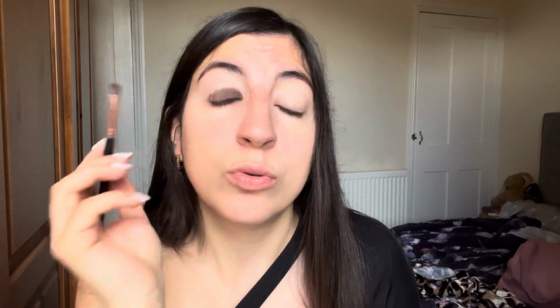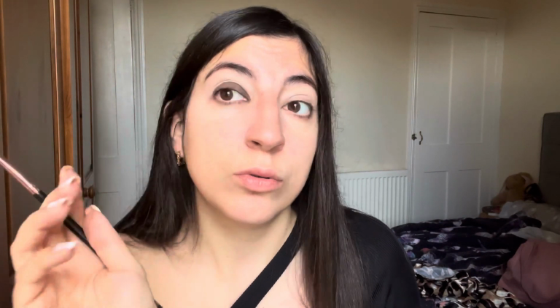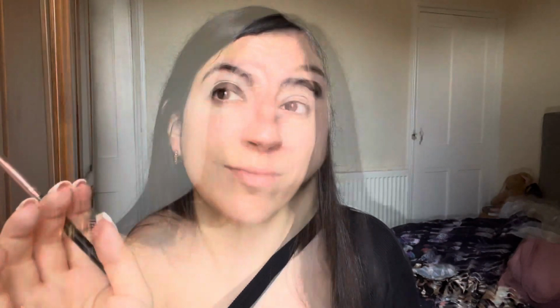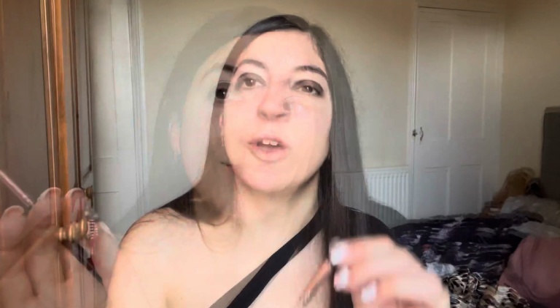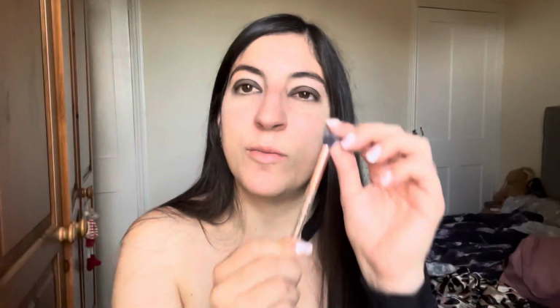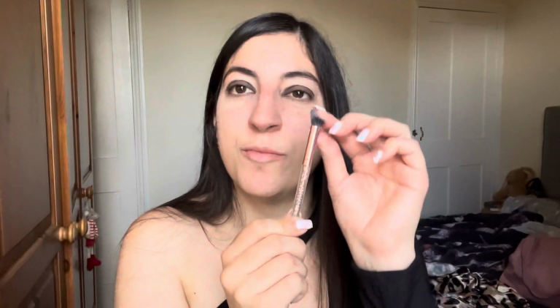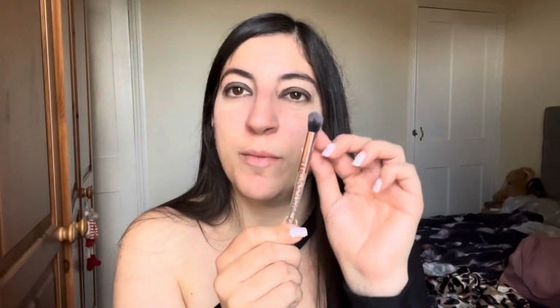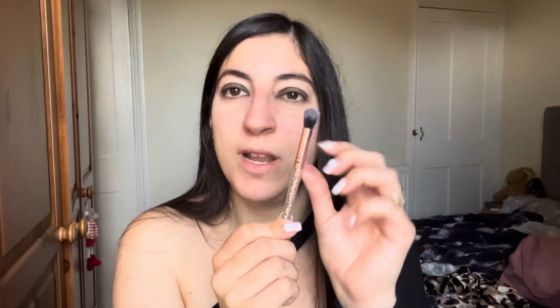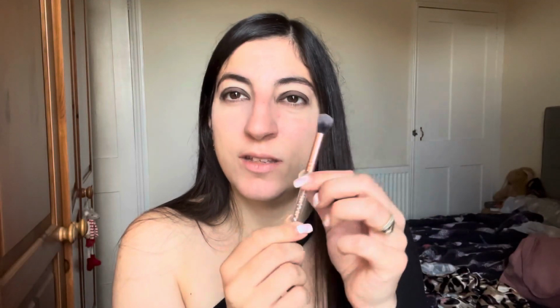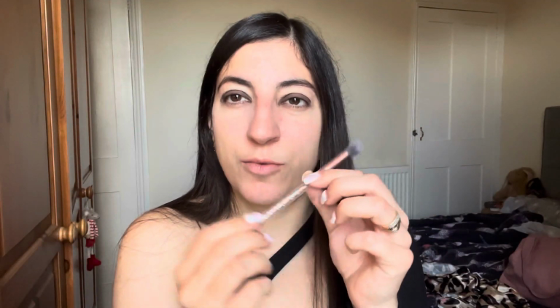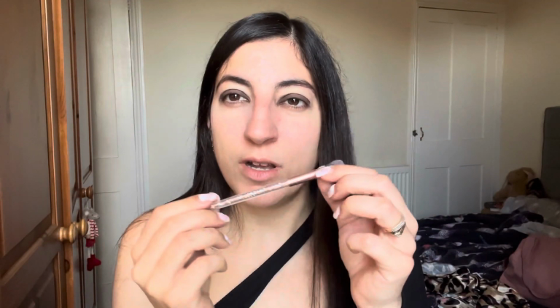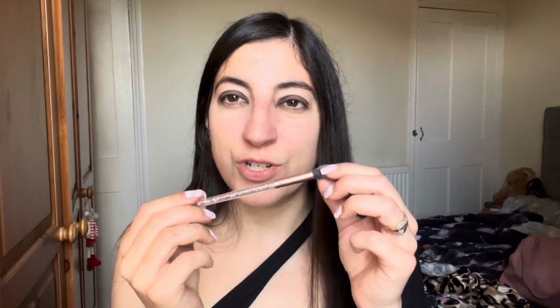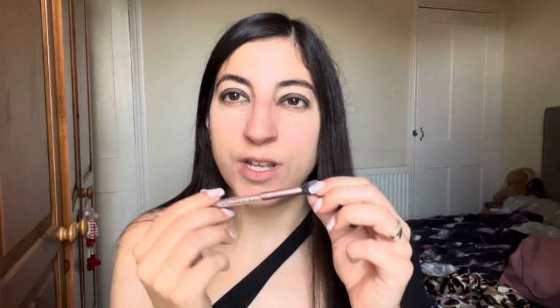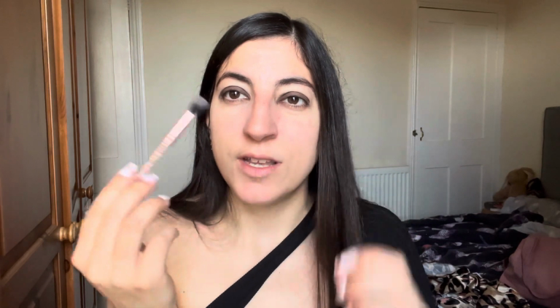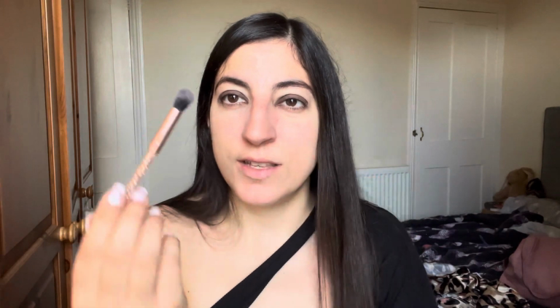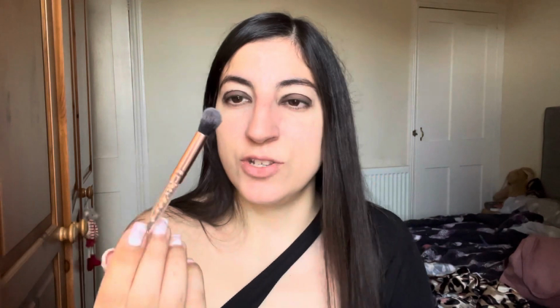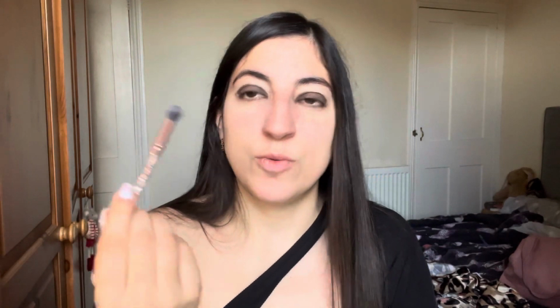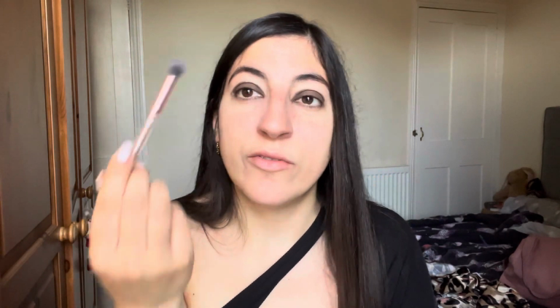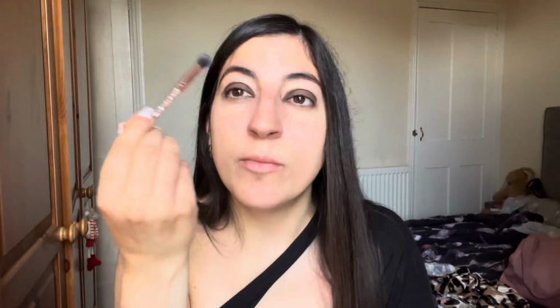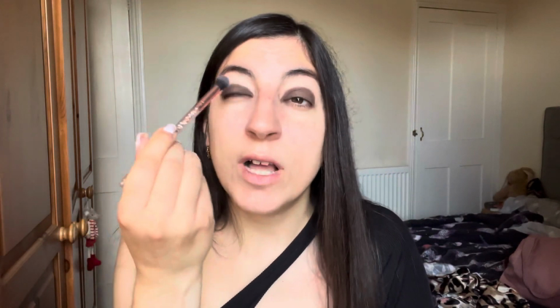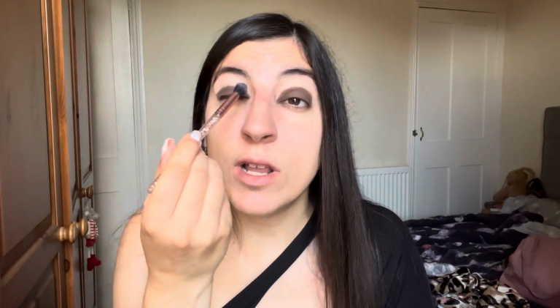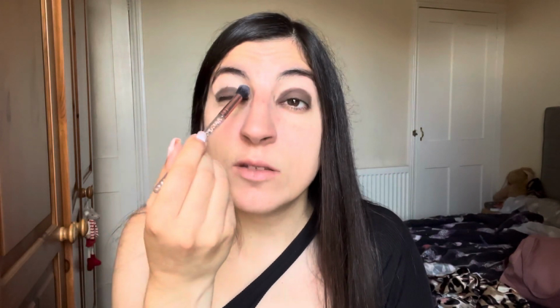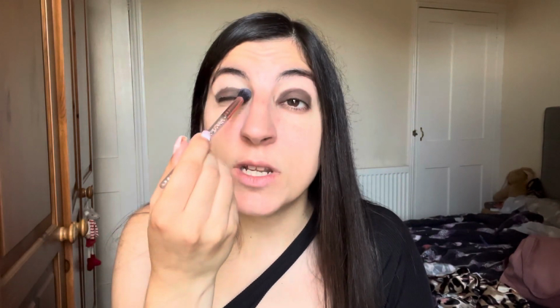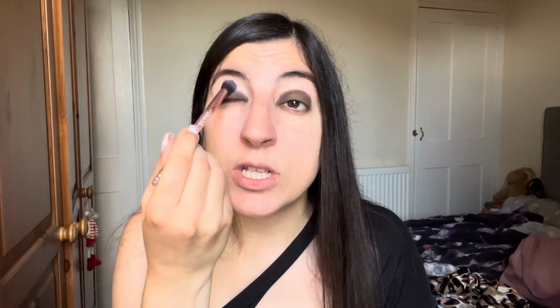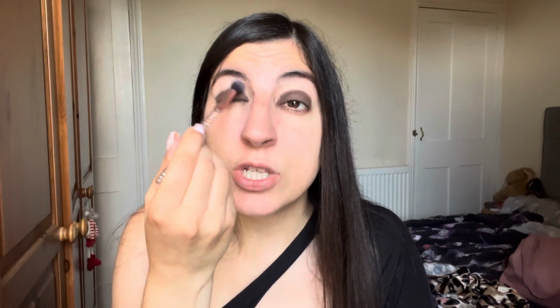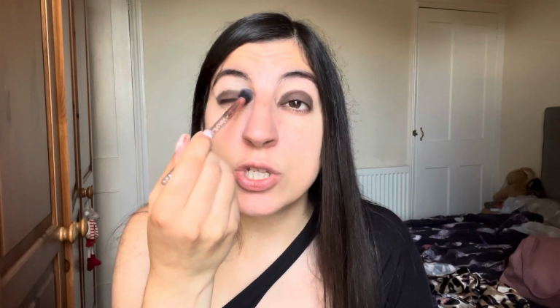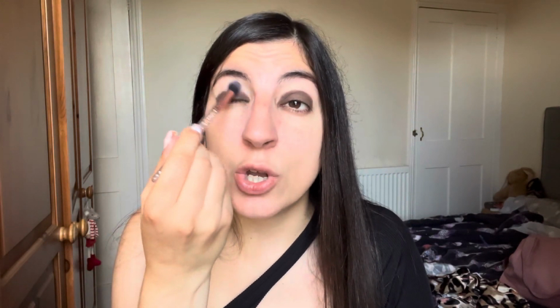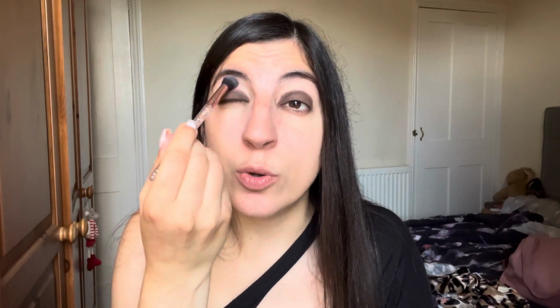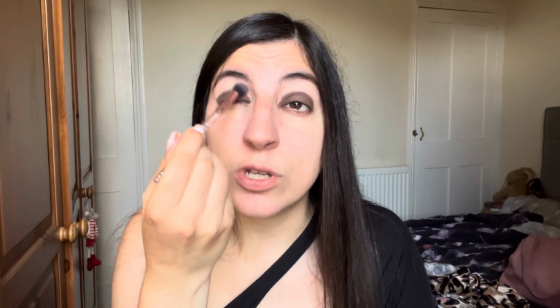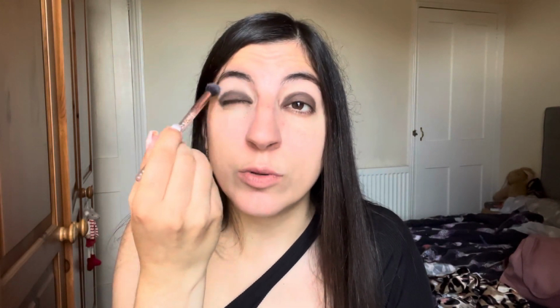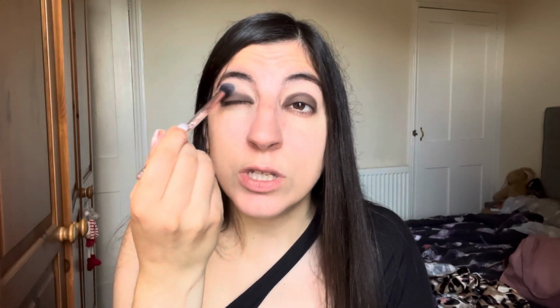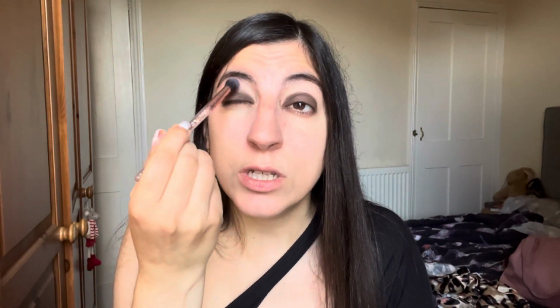I'm going to be going in with my blendy brush — this is just one from Poundland but it's so so good.